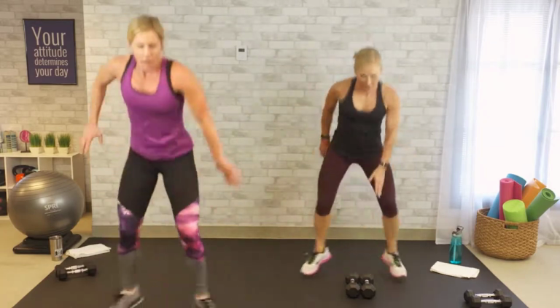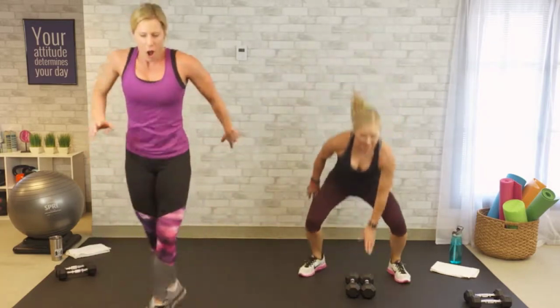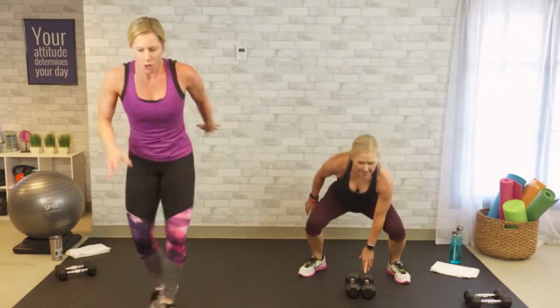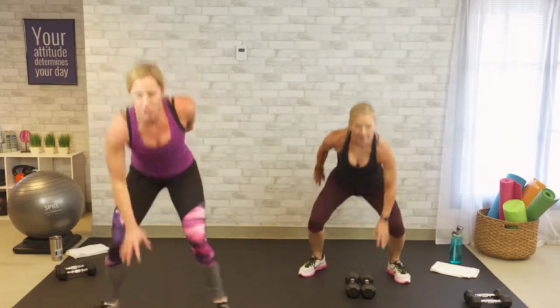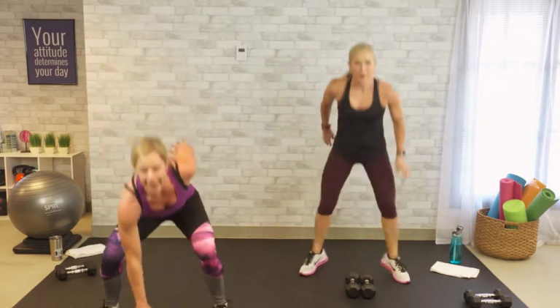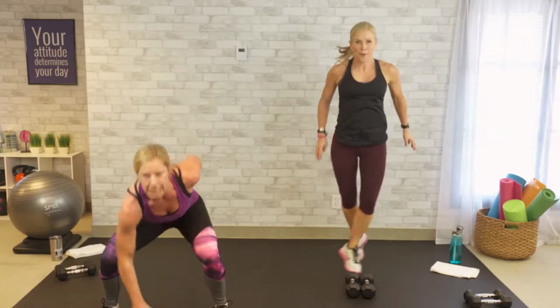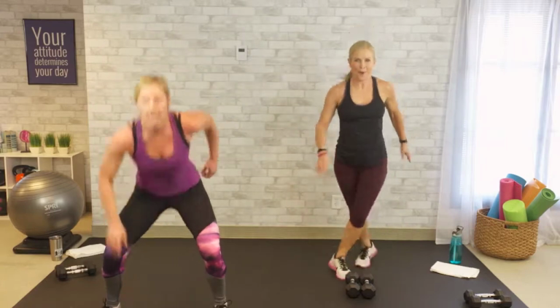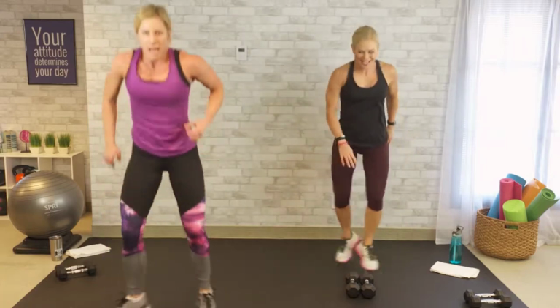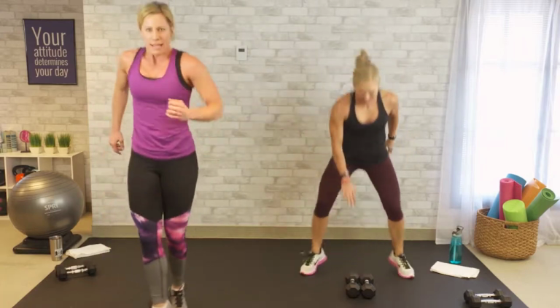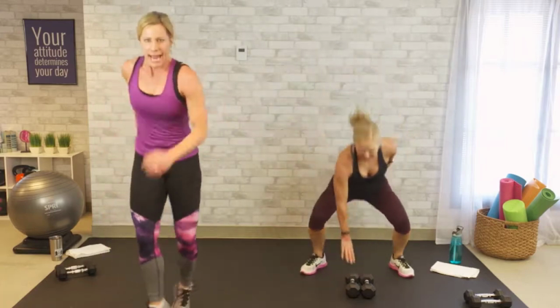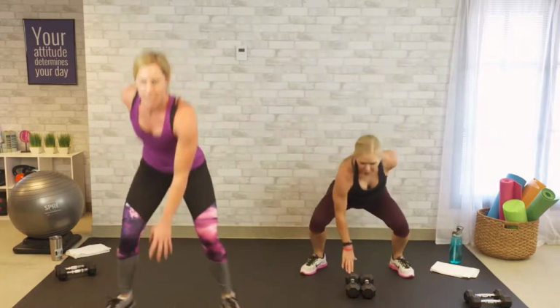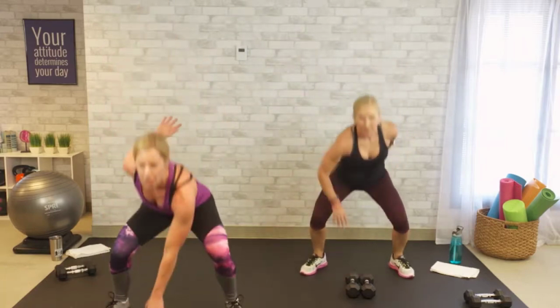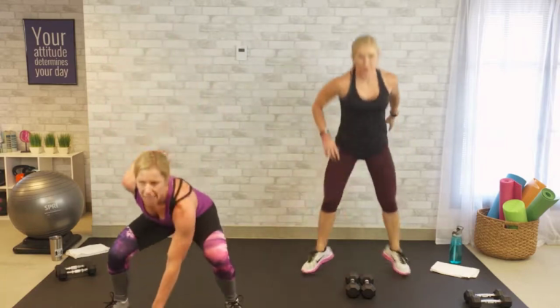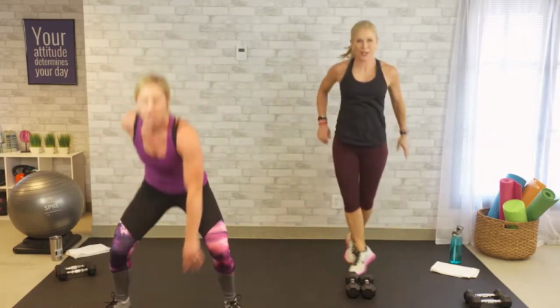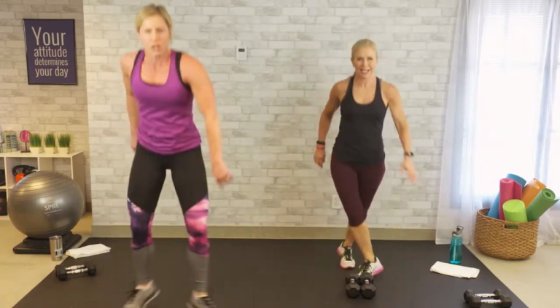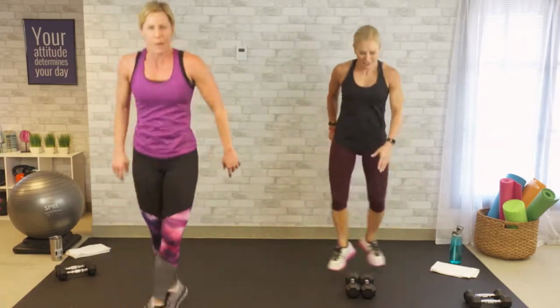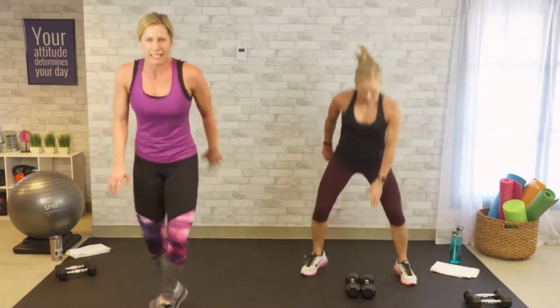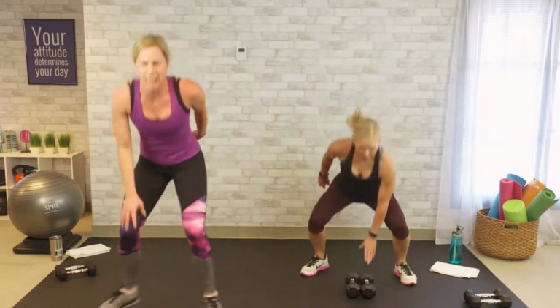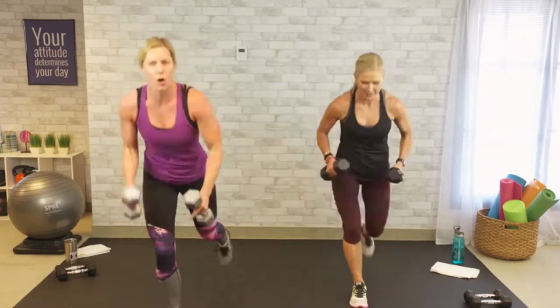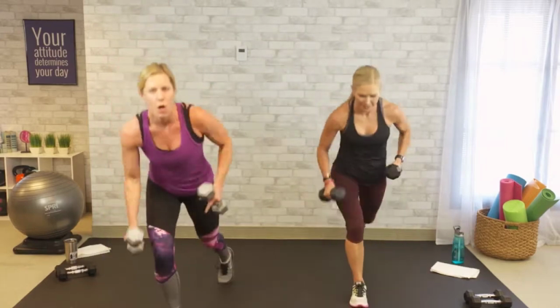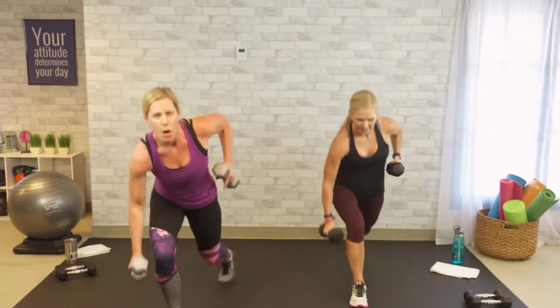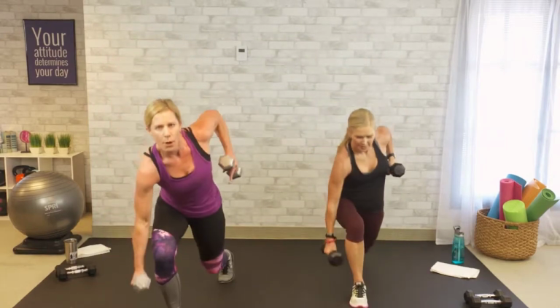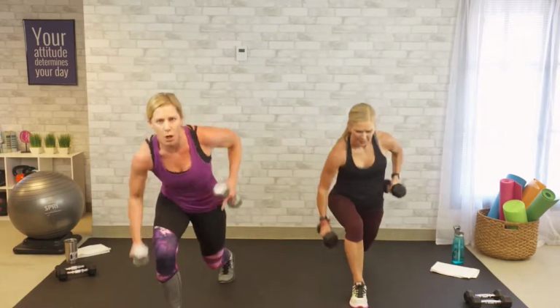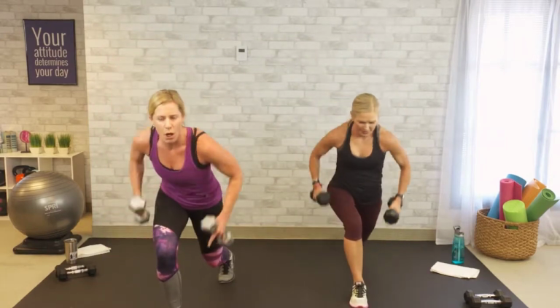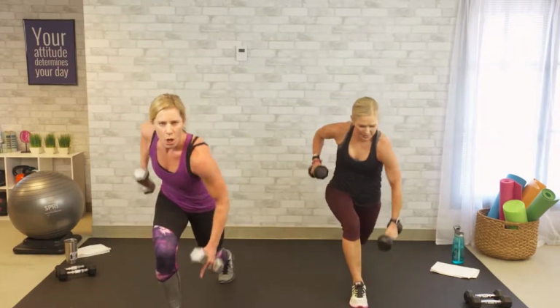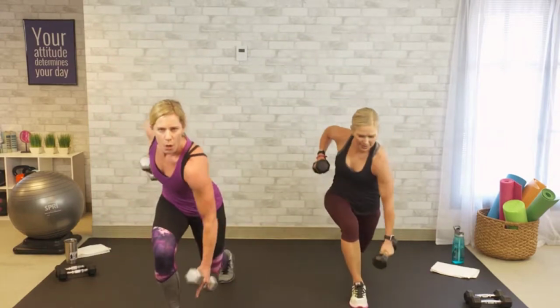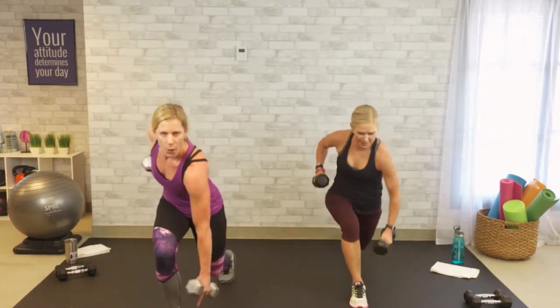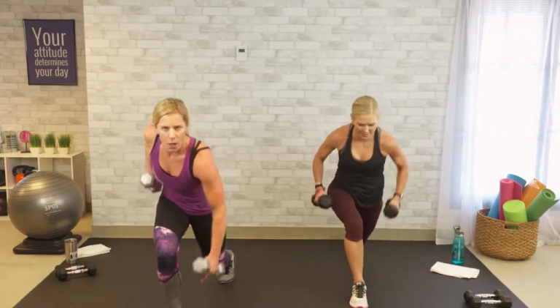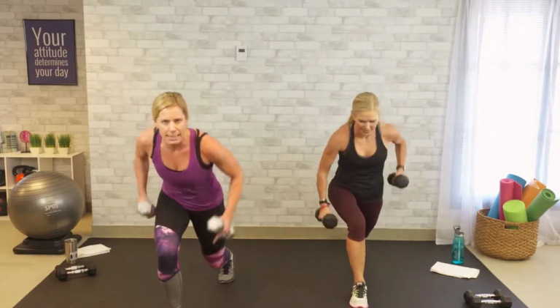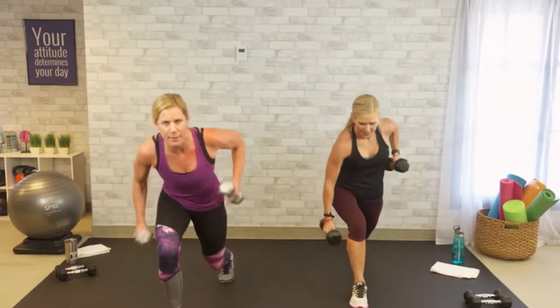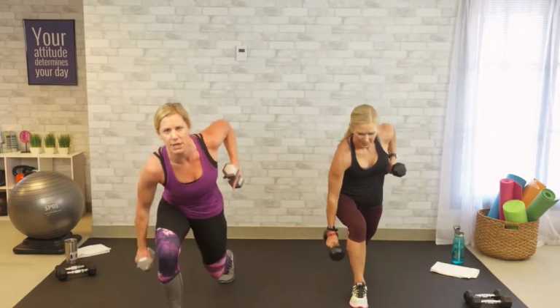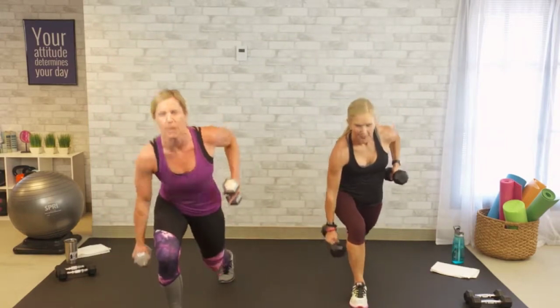Try to alternate the hand touch to your weights. Pull, pull, step it, and curl.